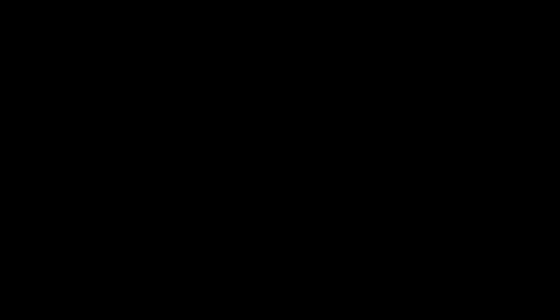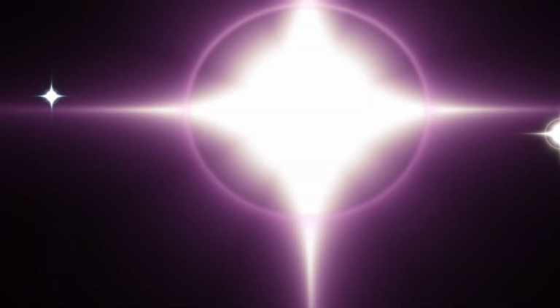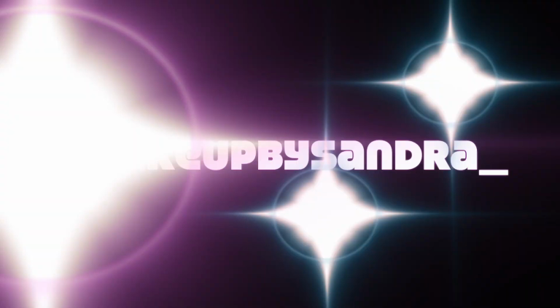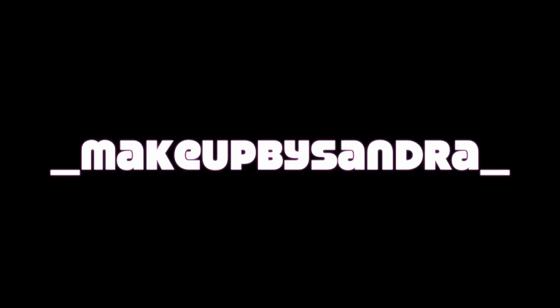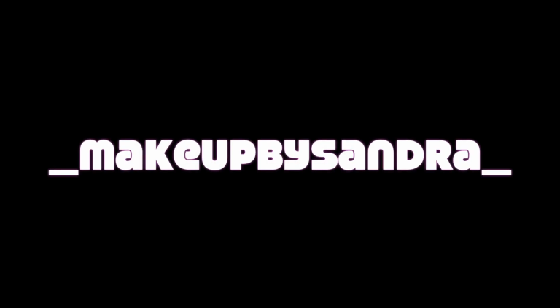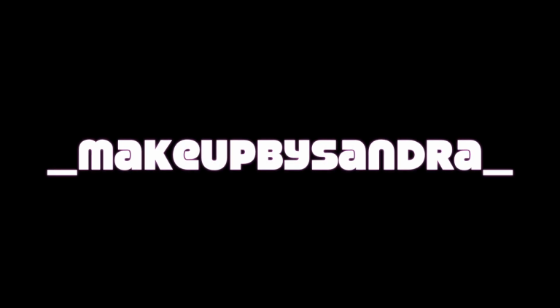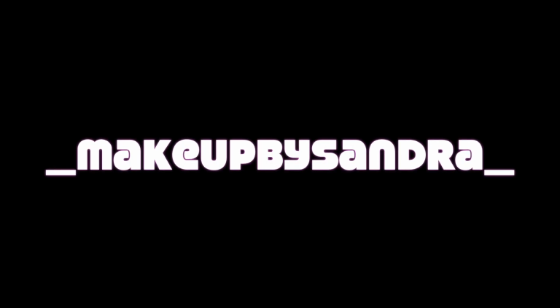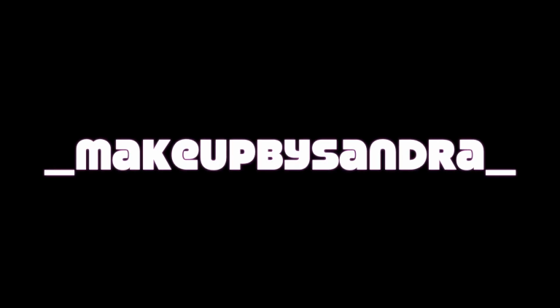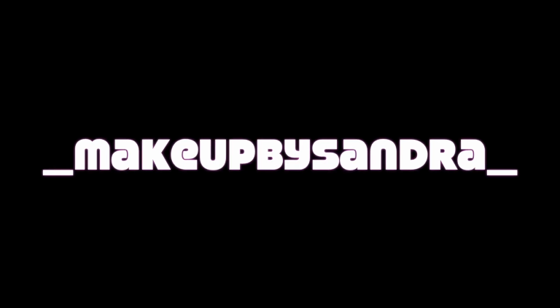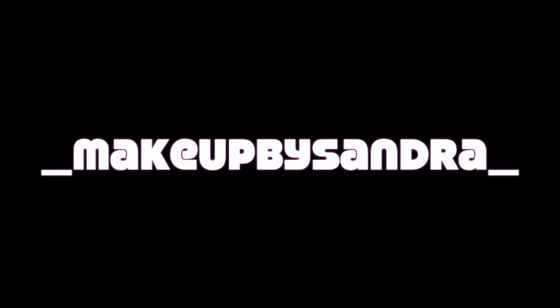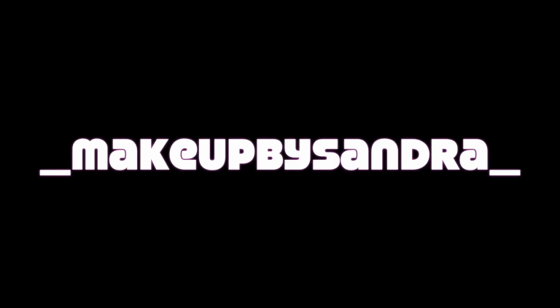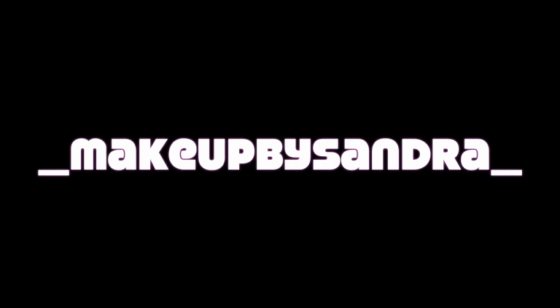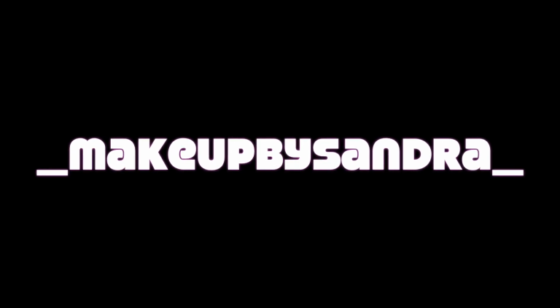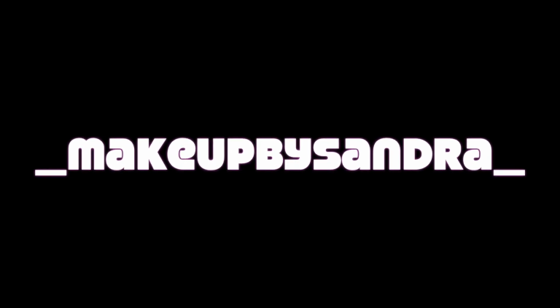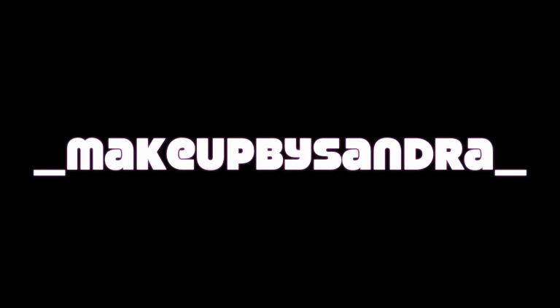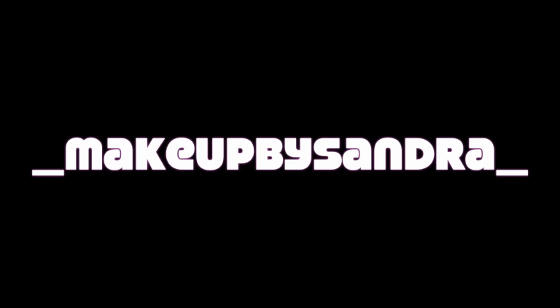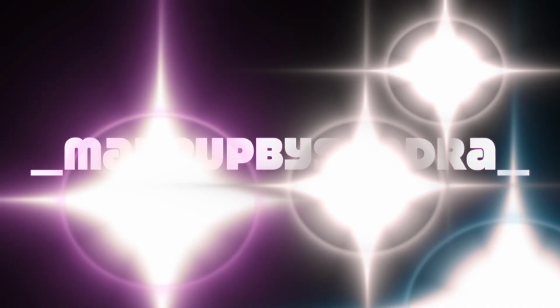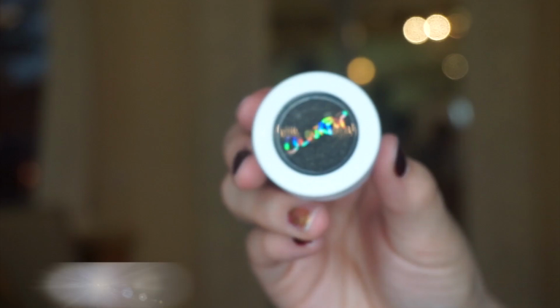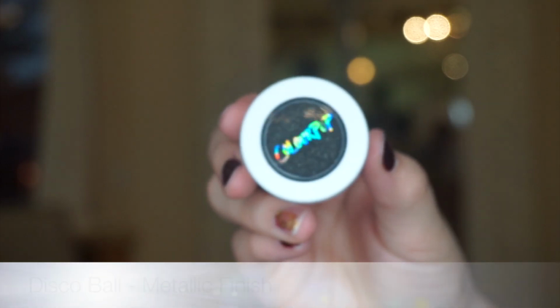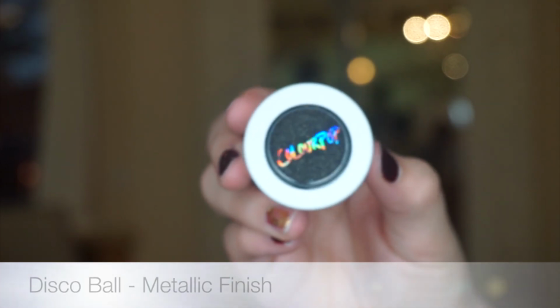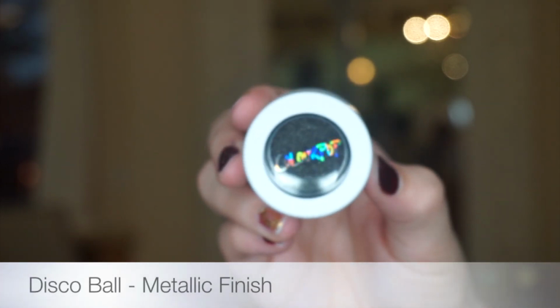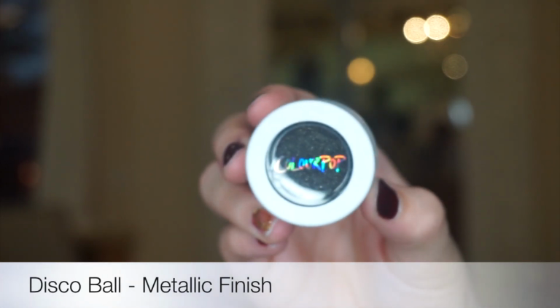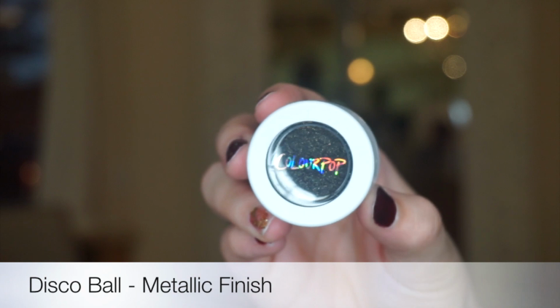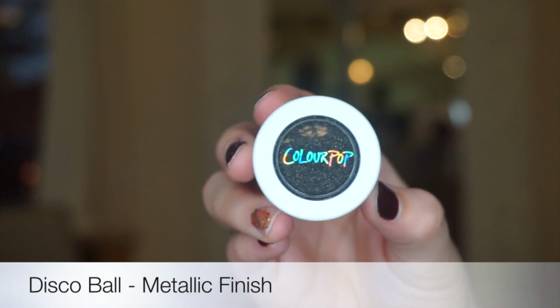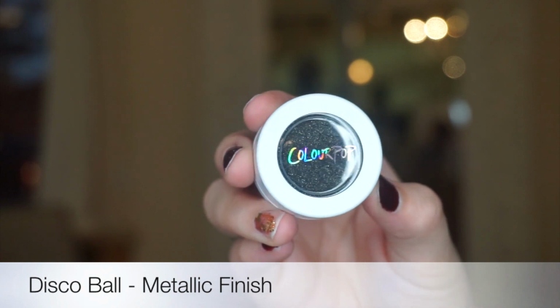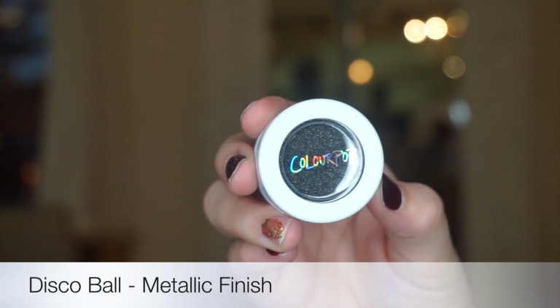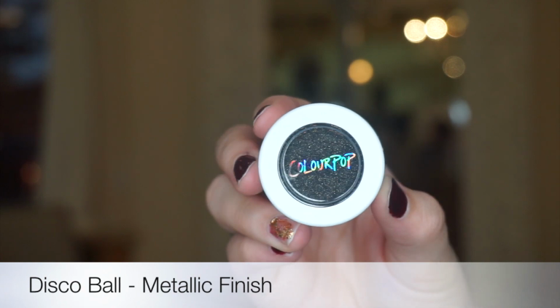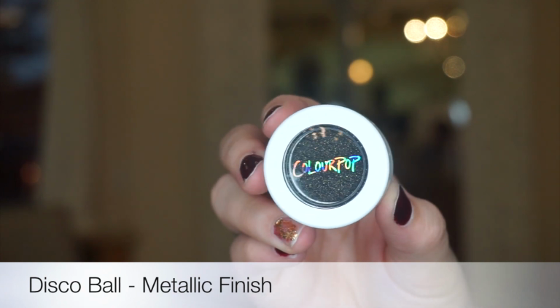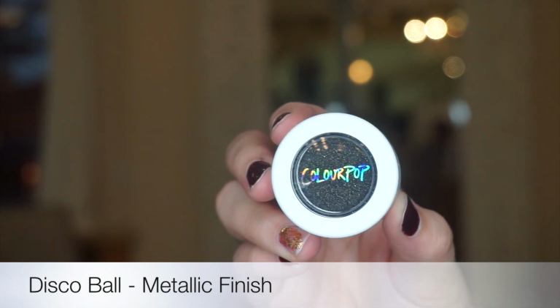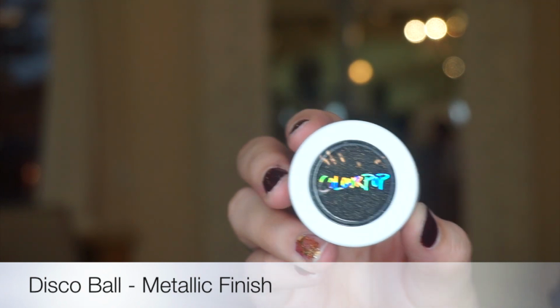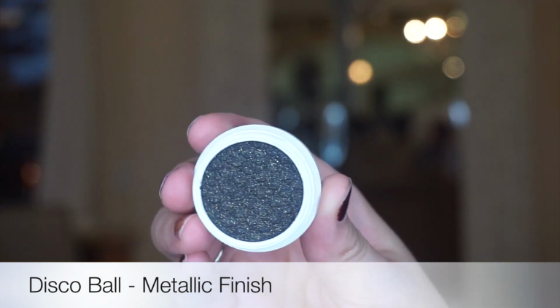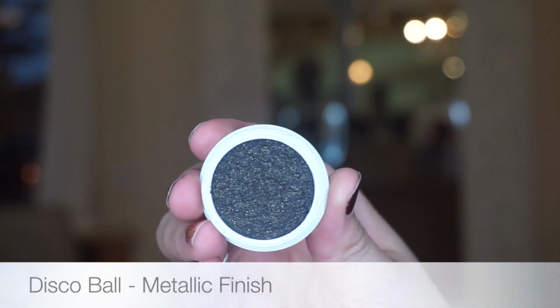Hey guys! Welcome back to my channel. I just received the Boogie Nights Holiday Collection from ColourPop Cosmetics, so I wanted to show you everything that I got.